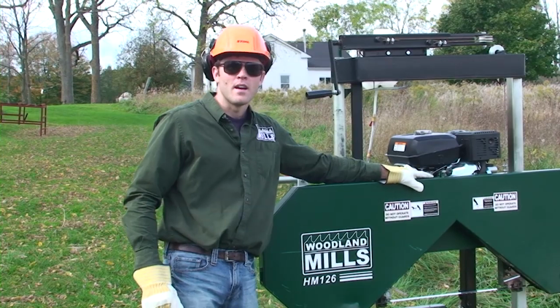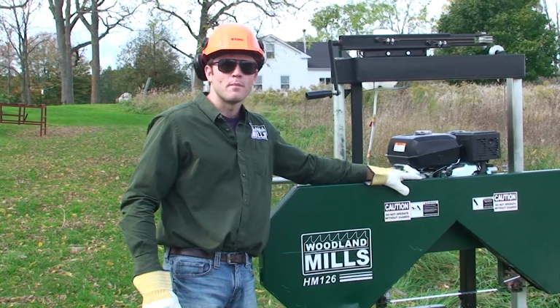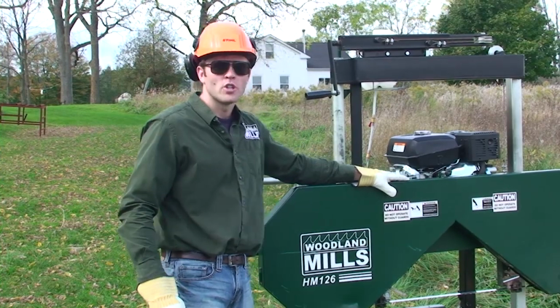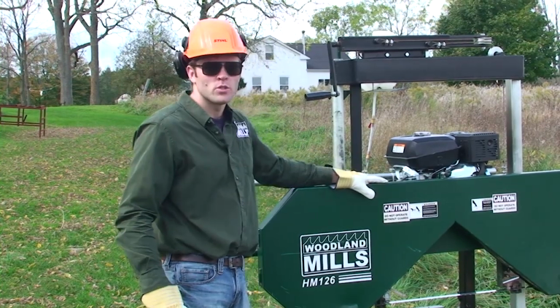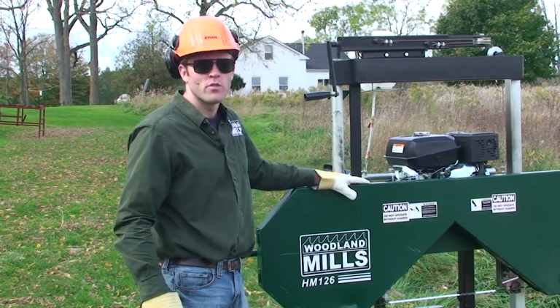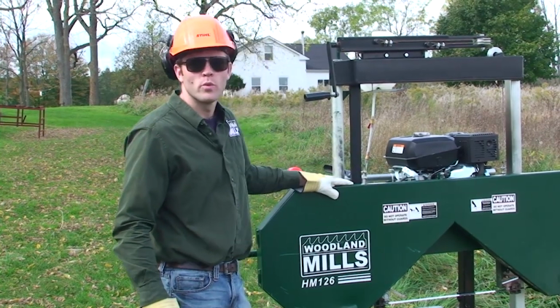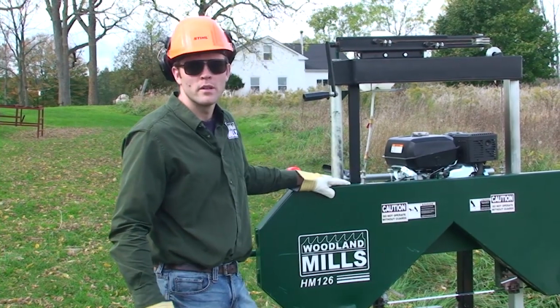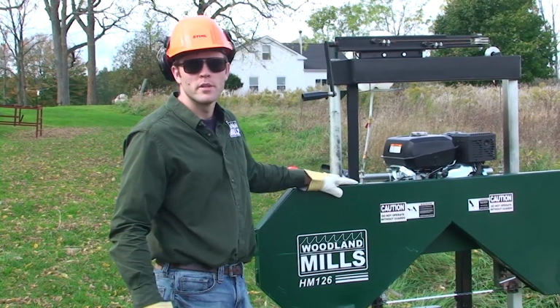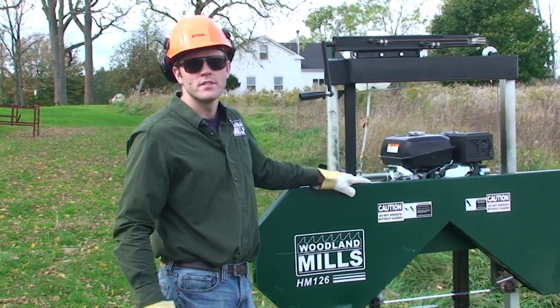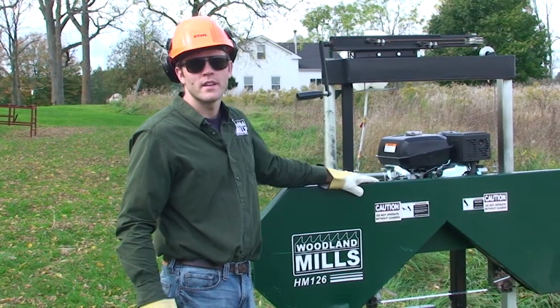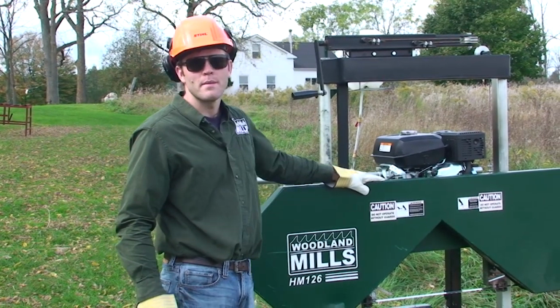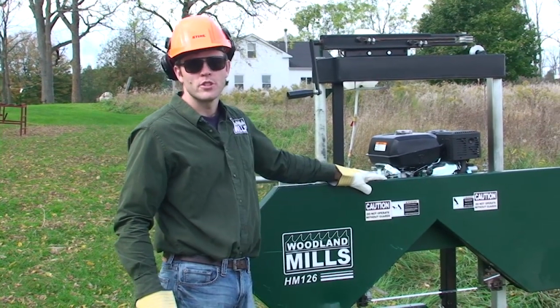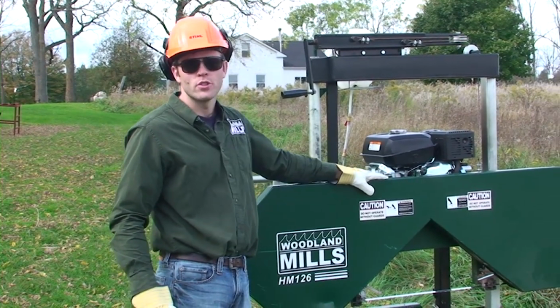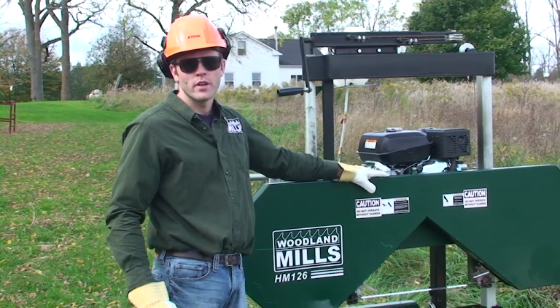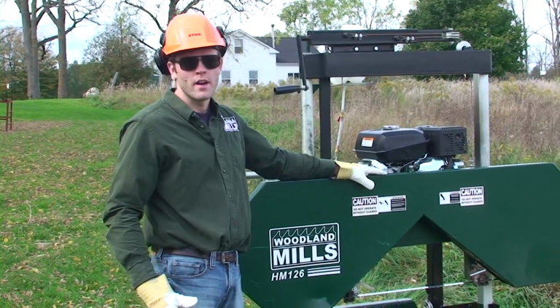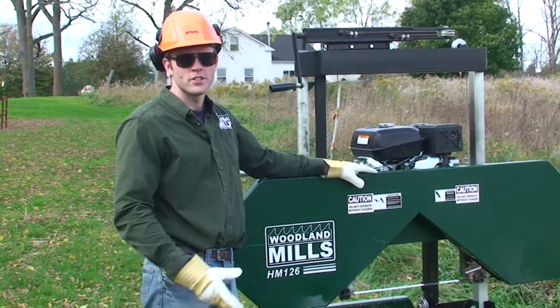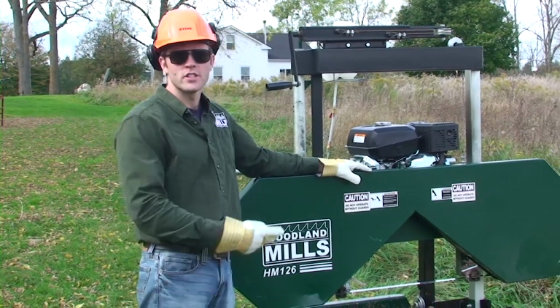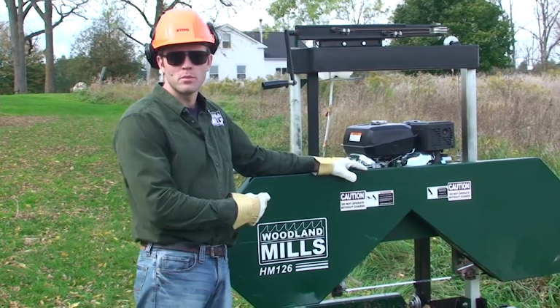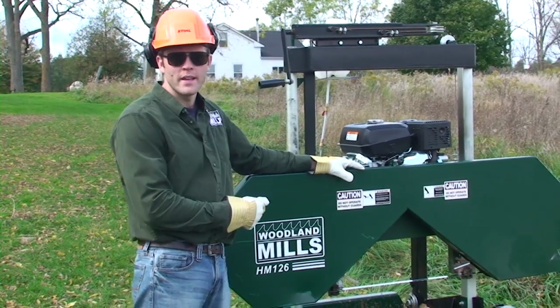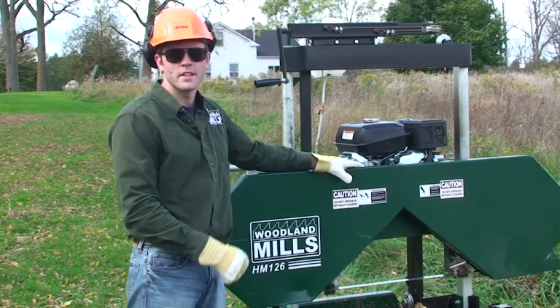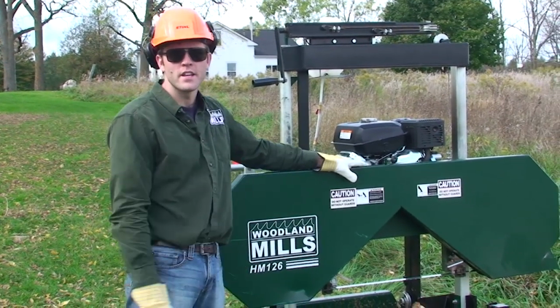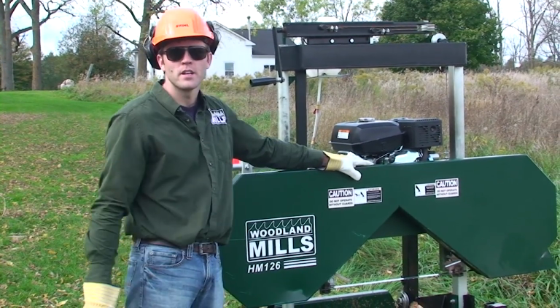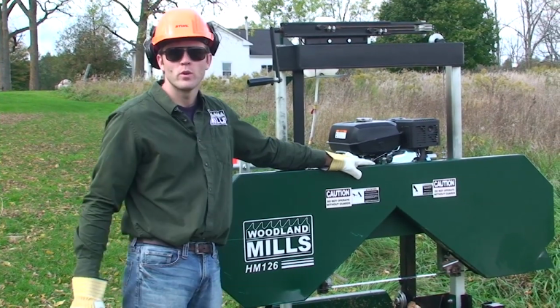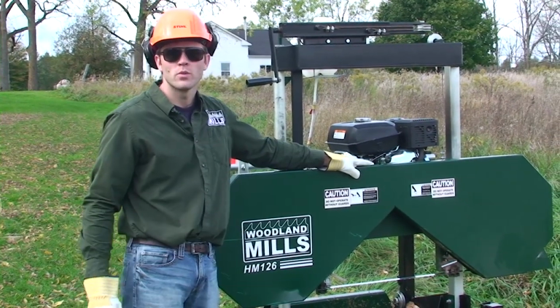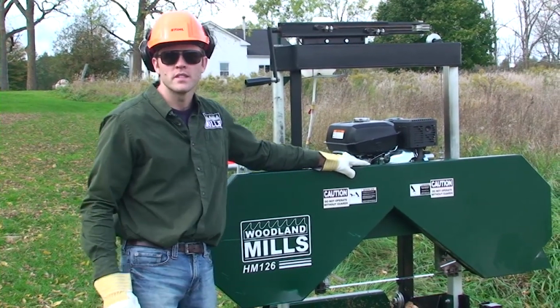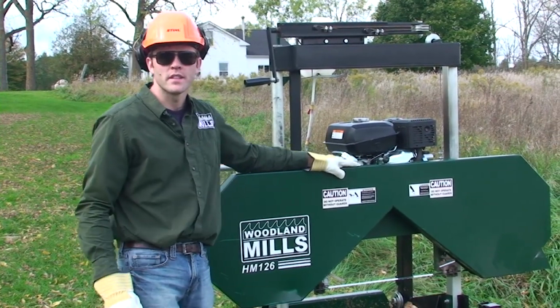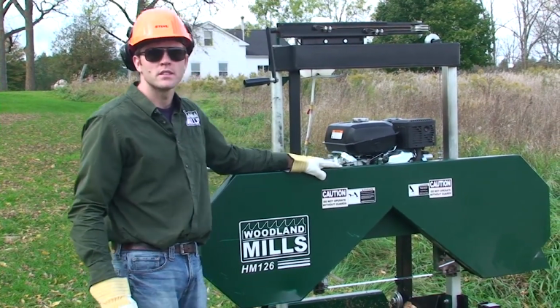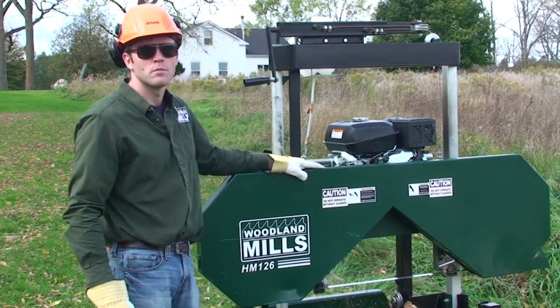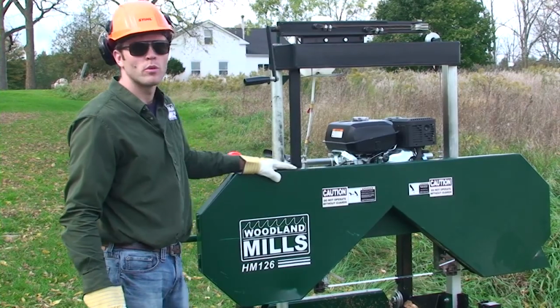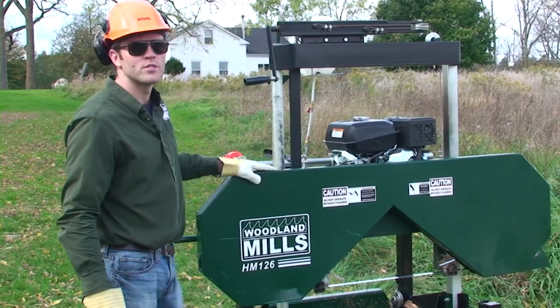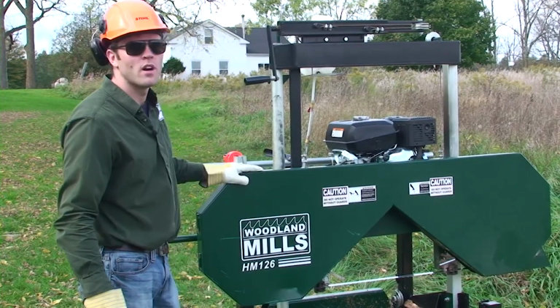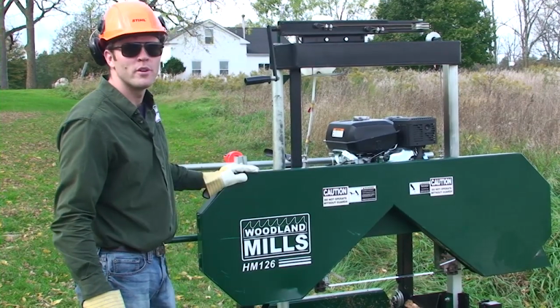I'm Joshua from Woodland Mills and today I'm going to show you how to change a blade on the HM126 portable sawmill.